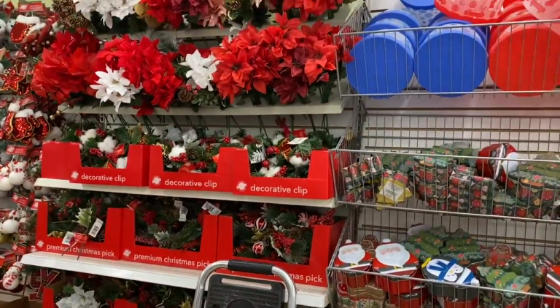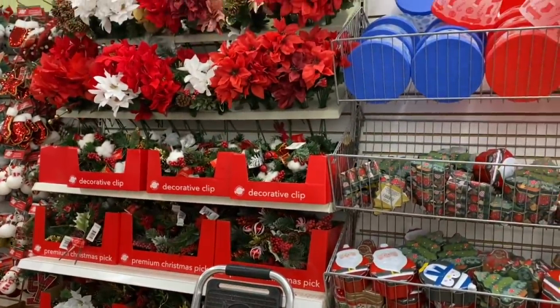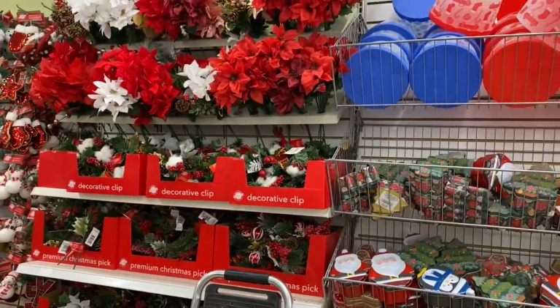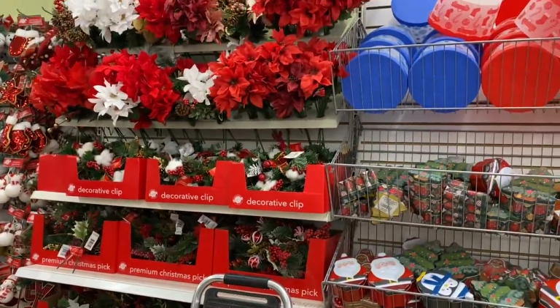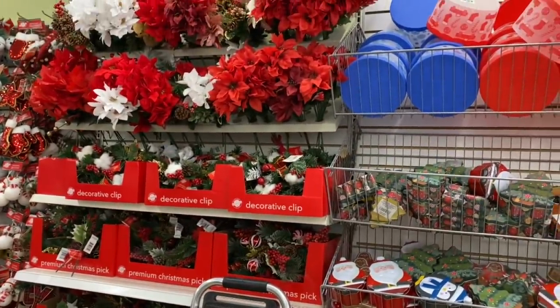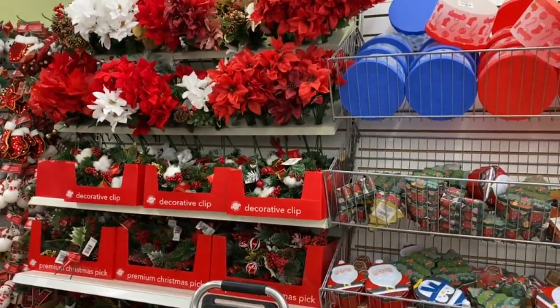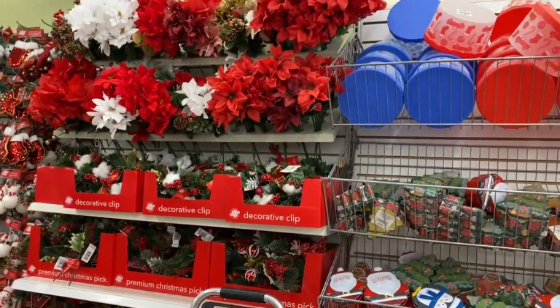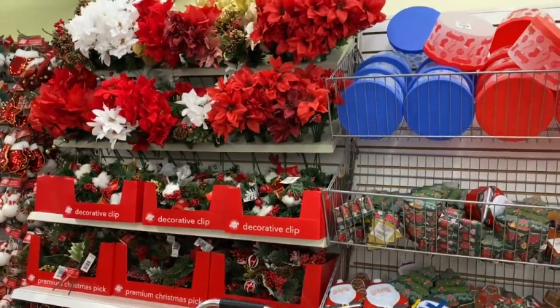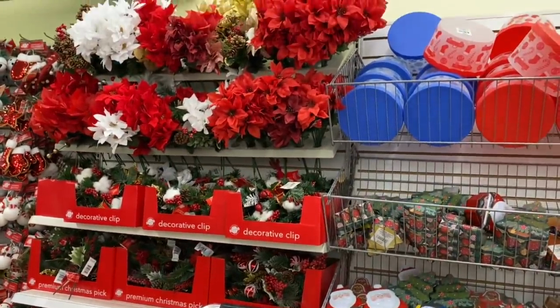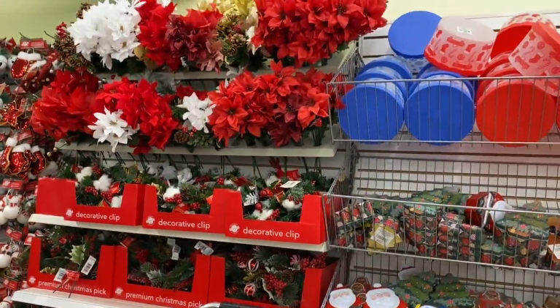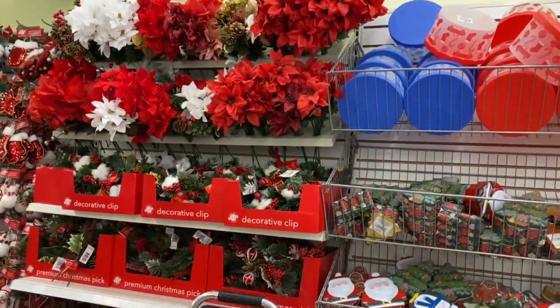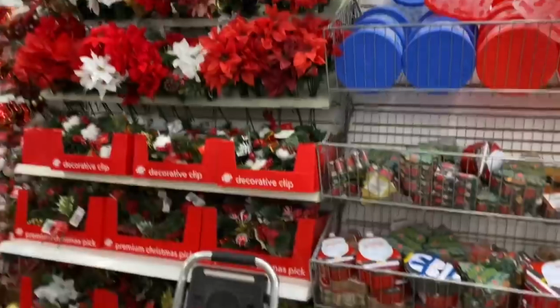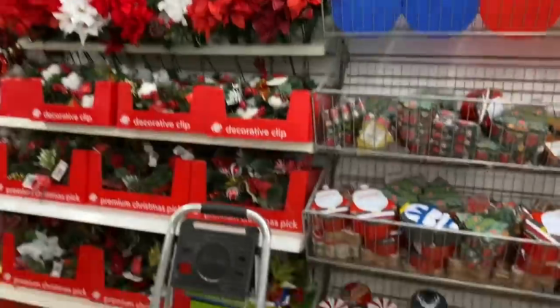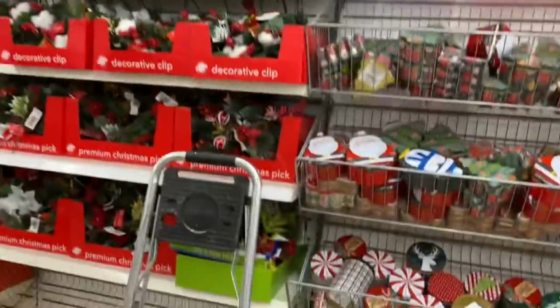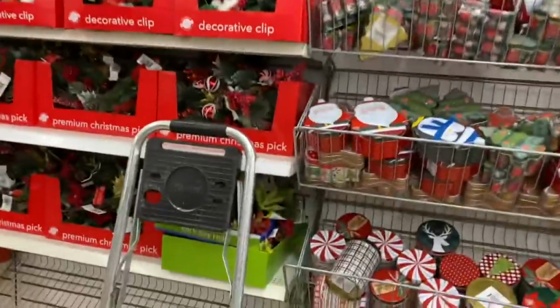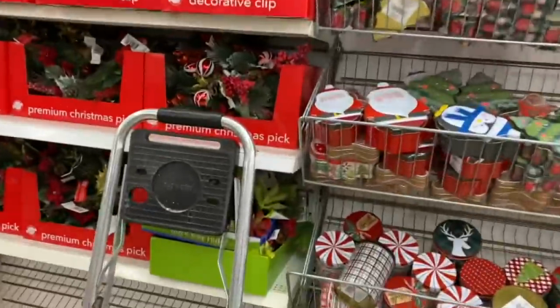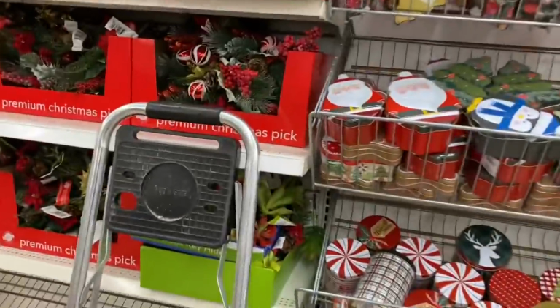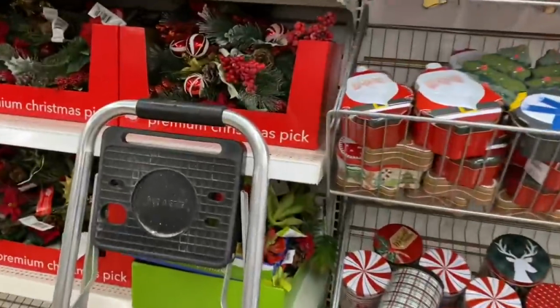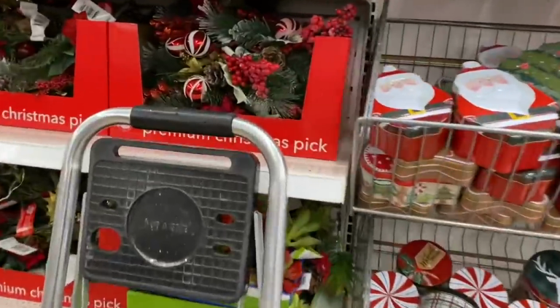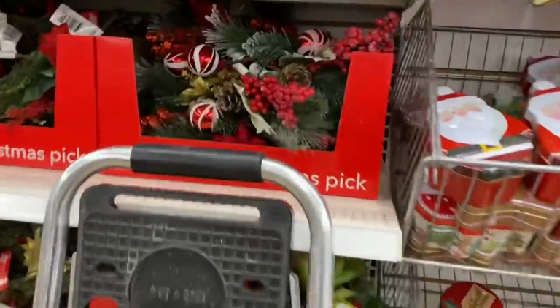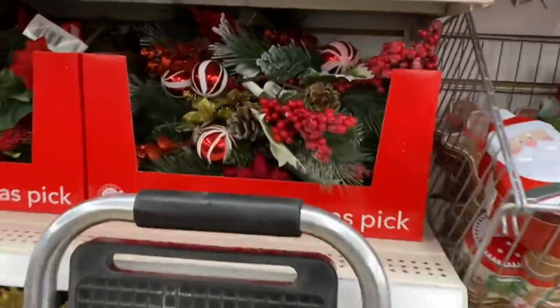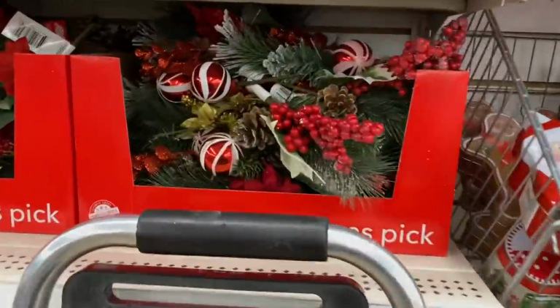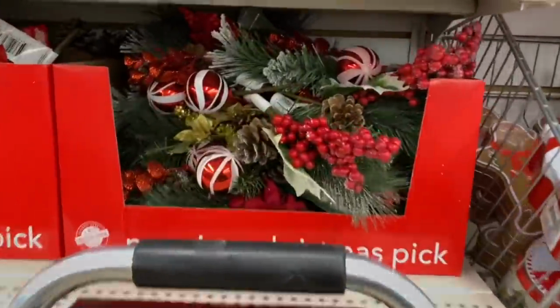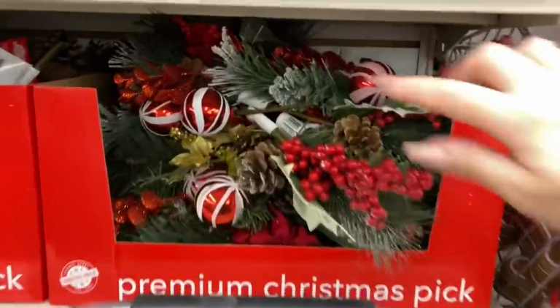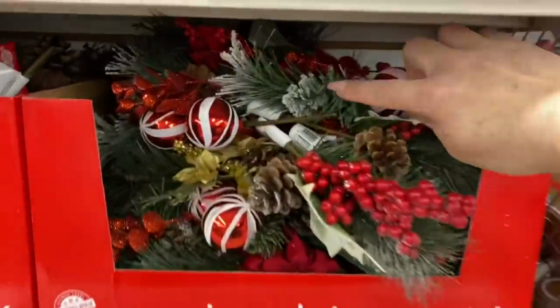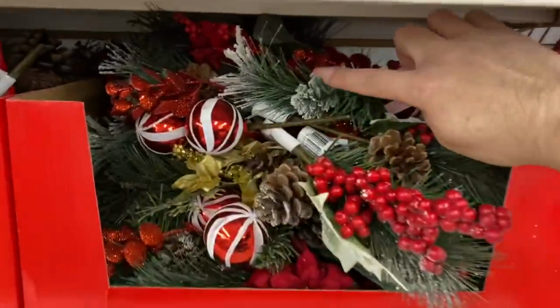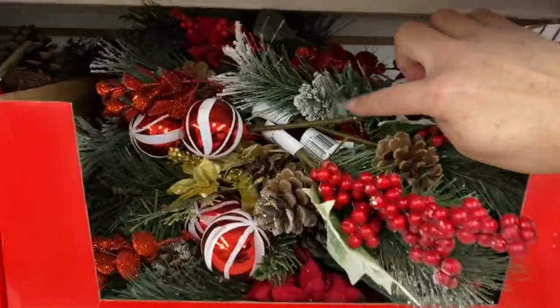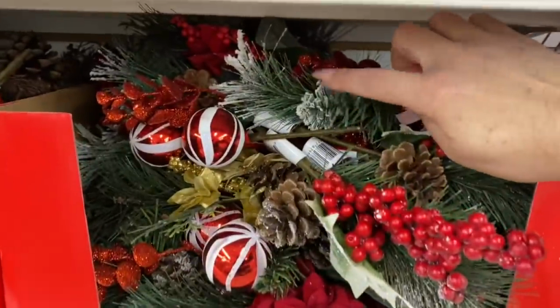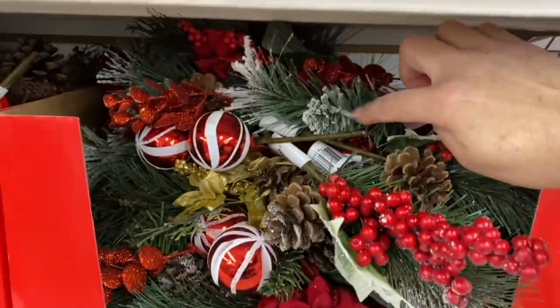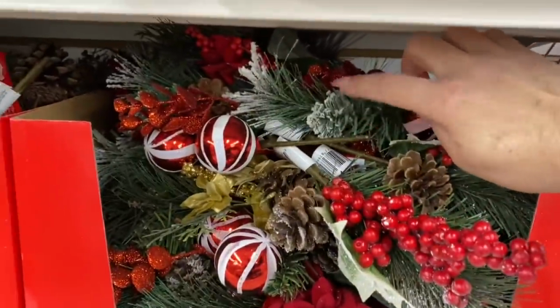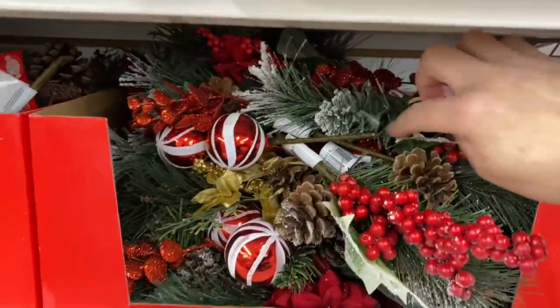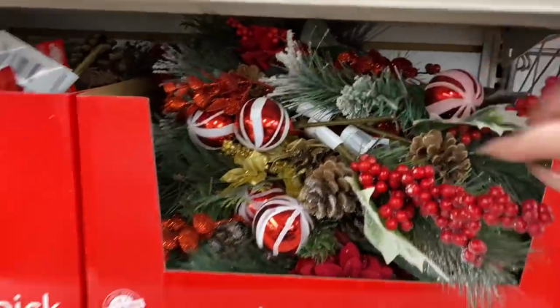They have lots of picks though — really pretty.